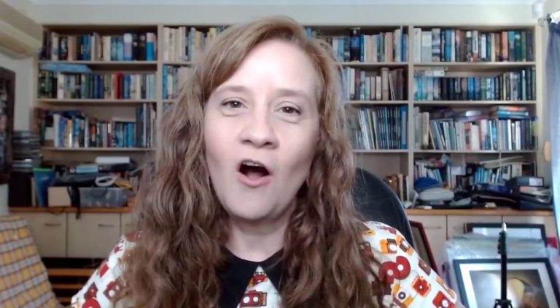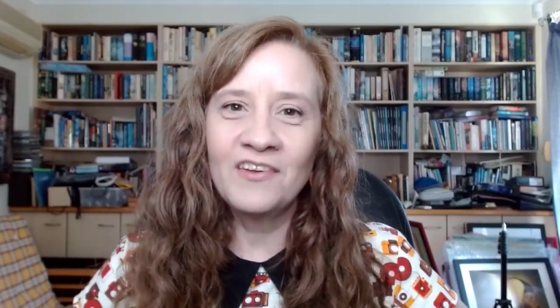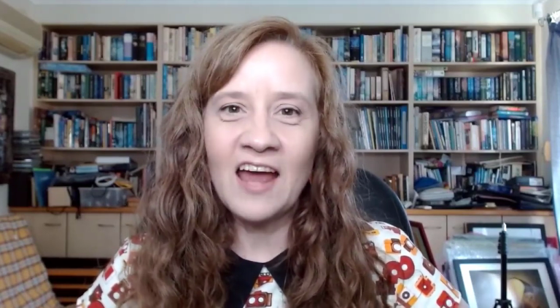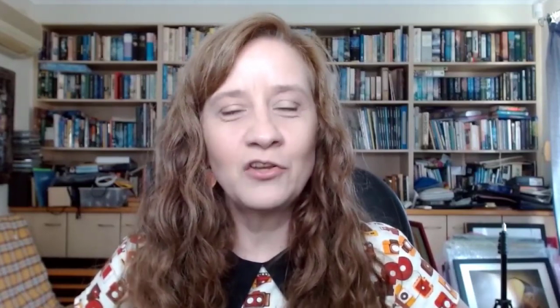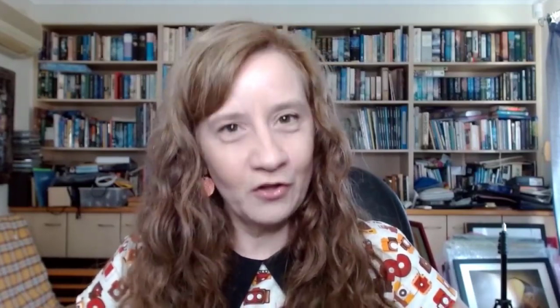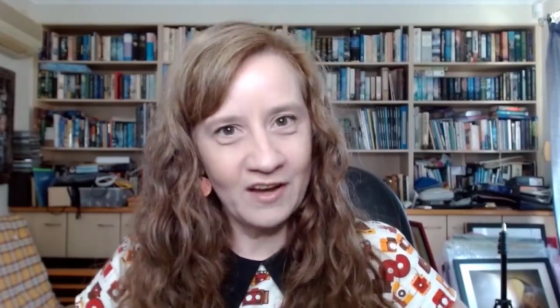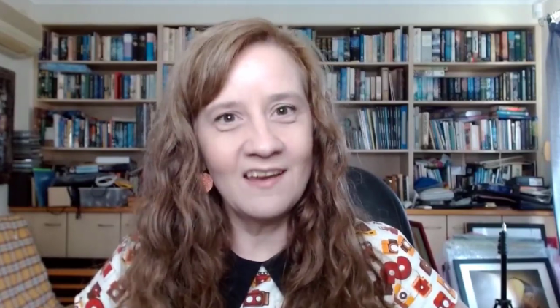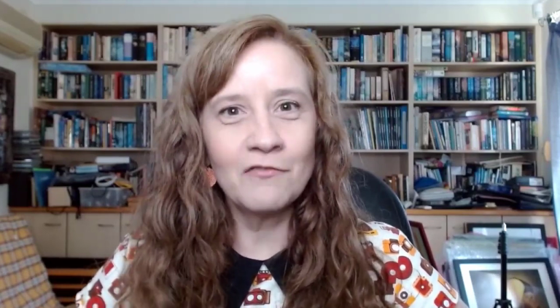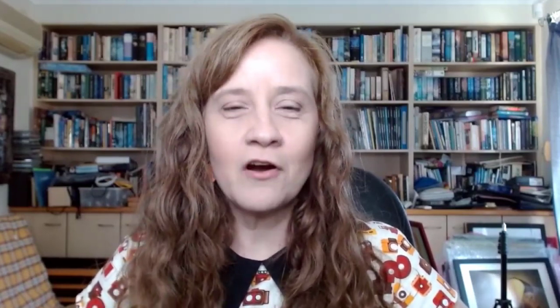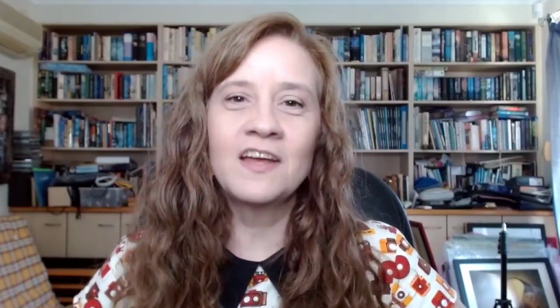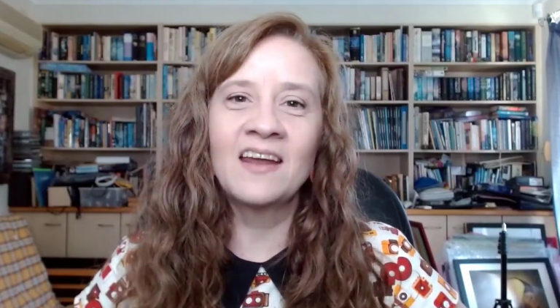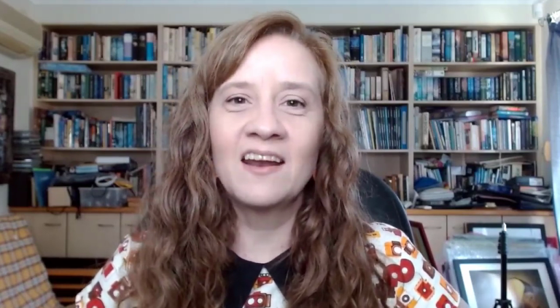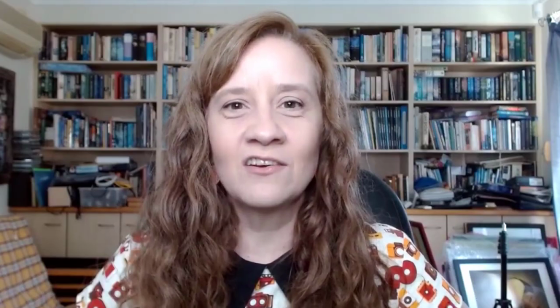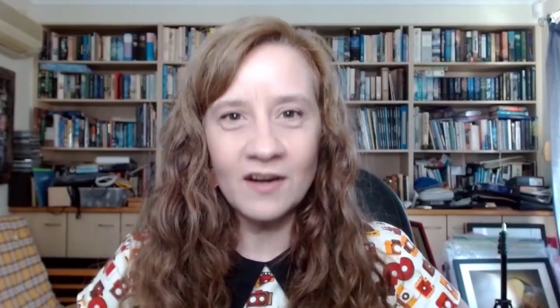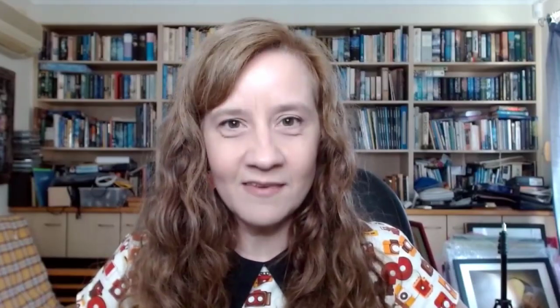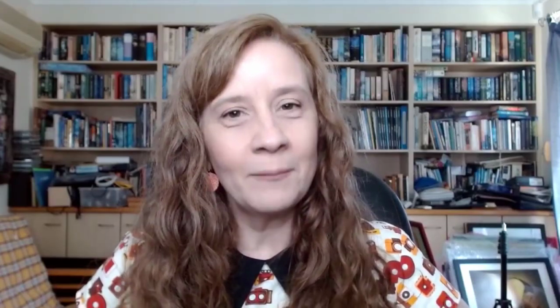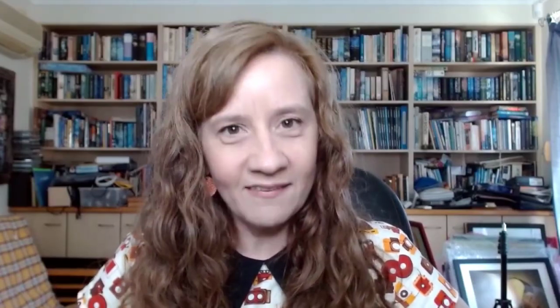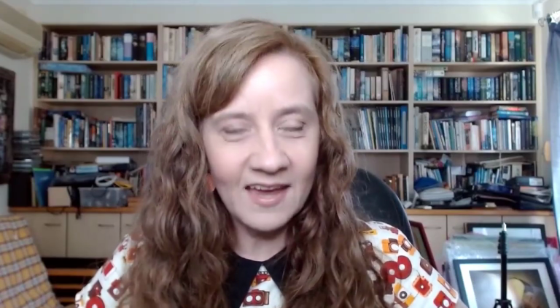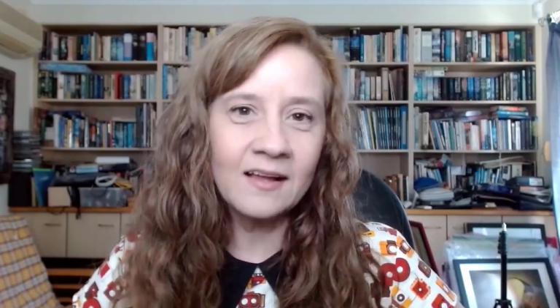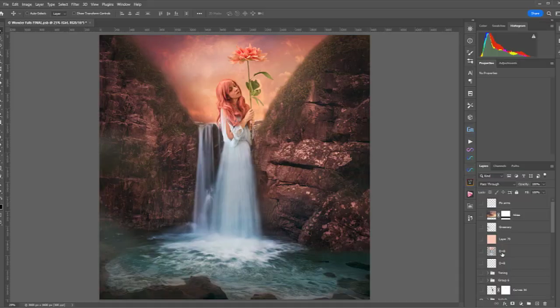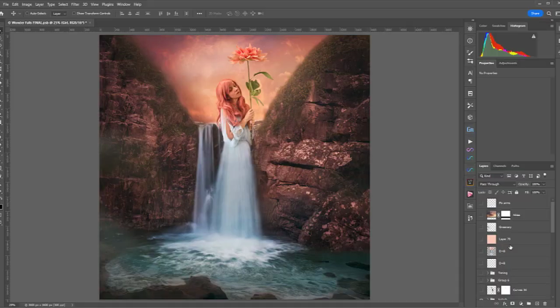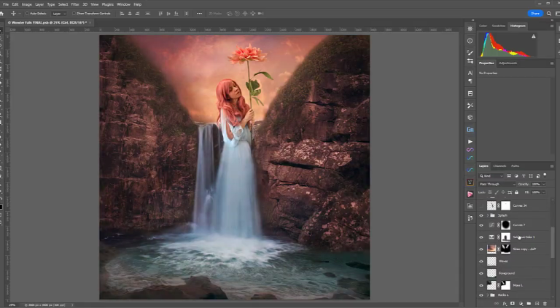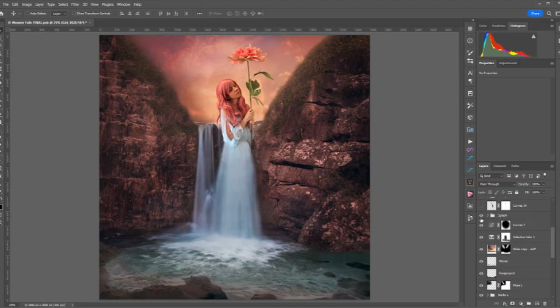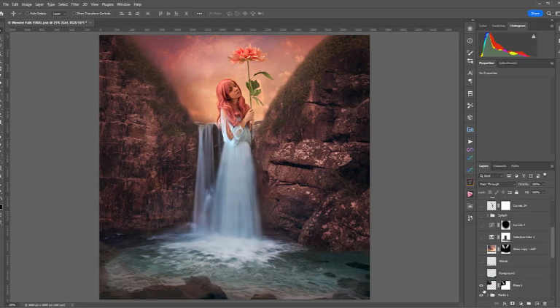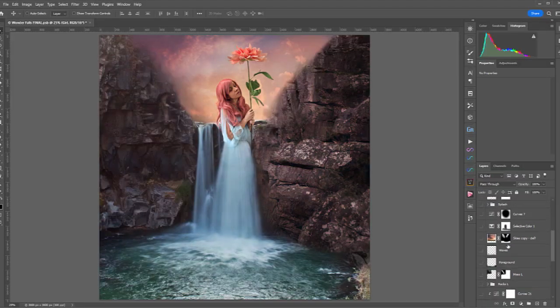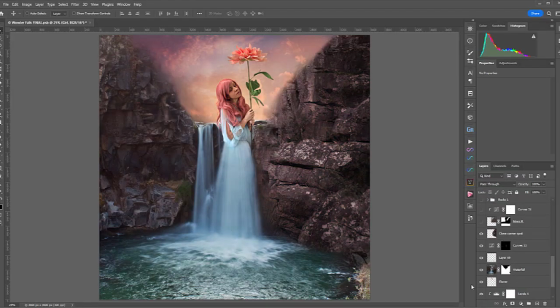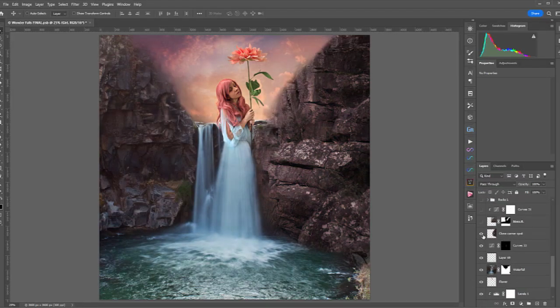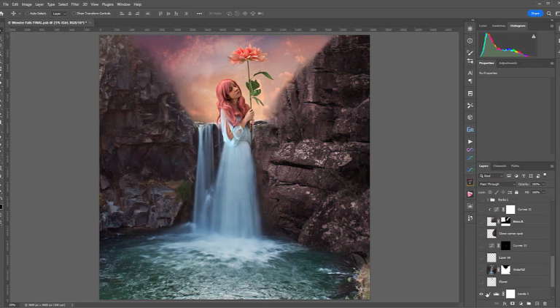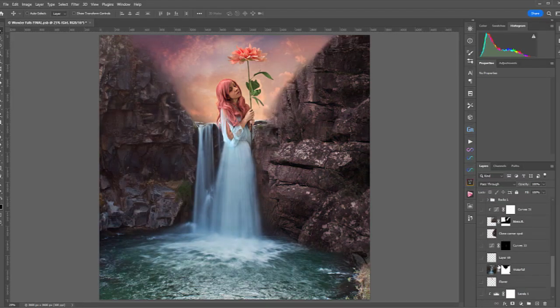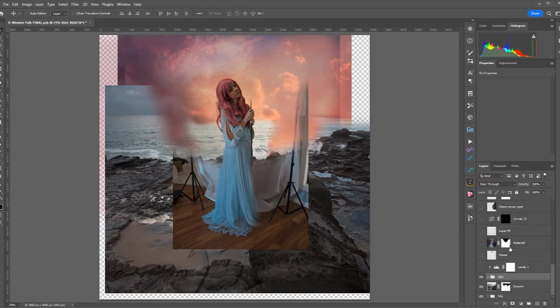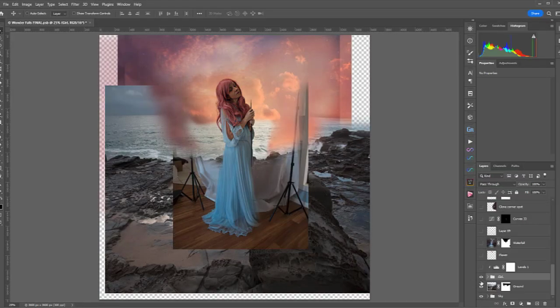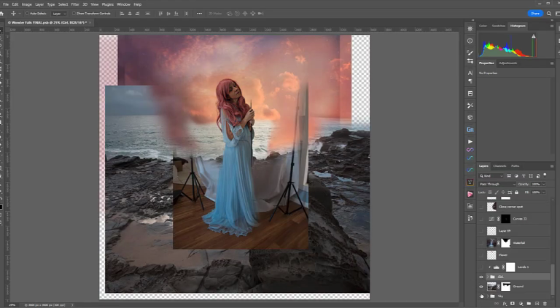On this channel, you'll learn easy photography and editing tricks, plus get a glimpse behind the scenes at how I create my Photoshop art.